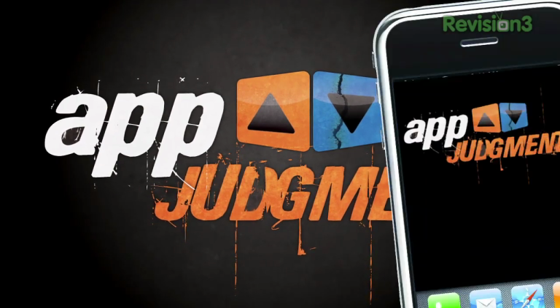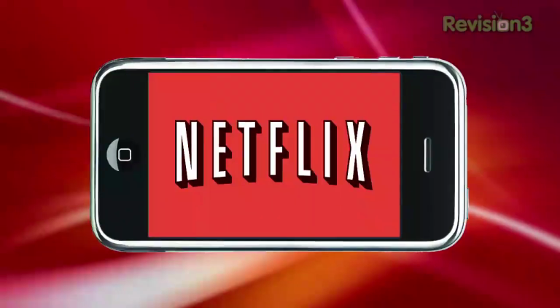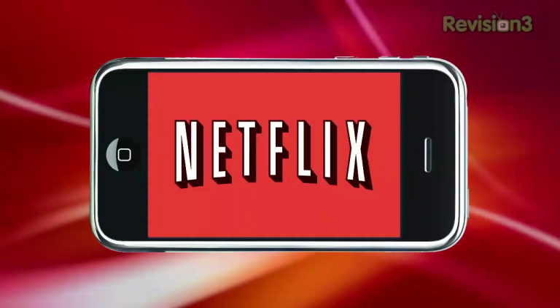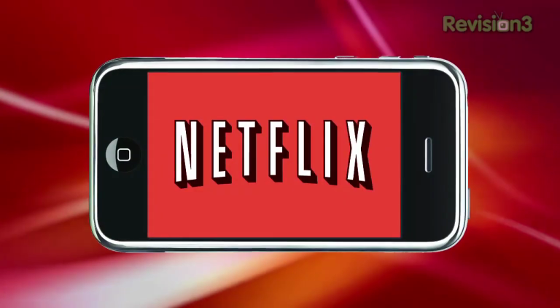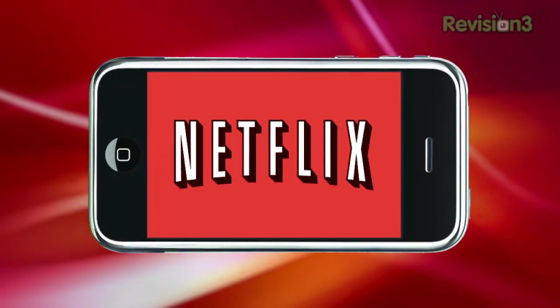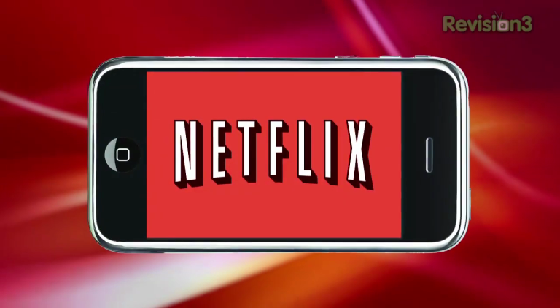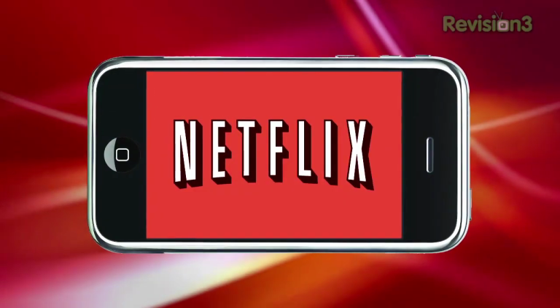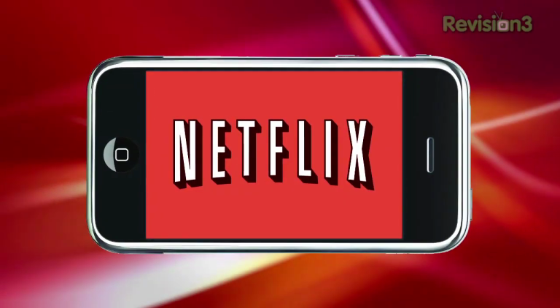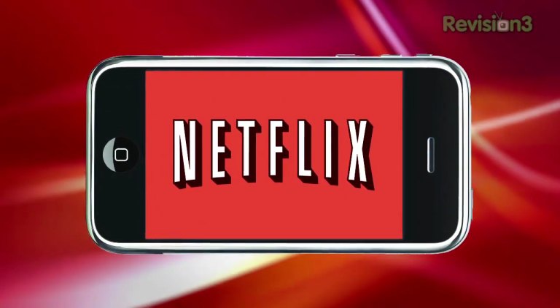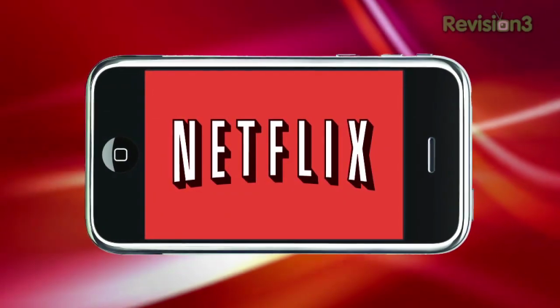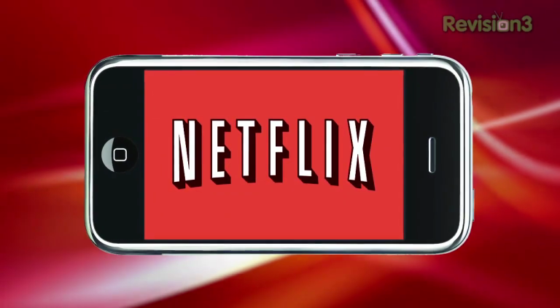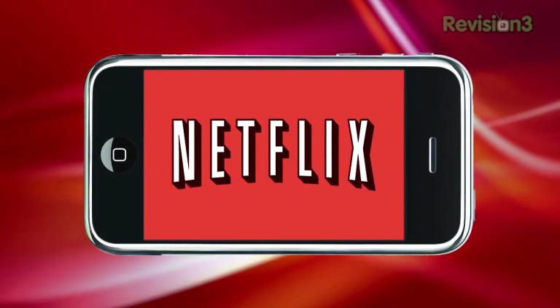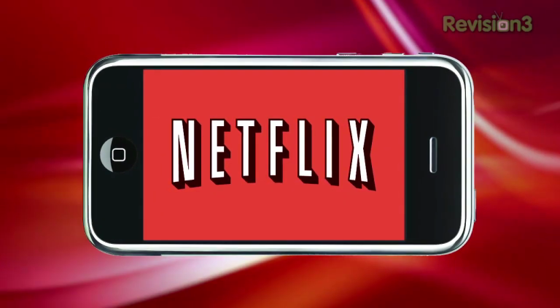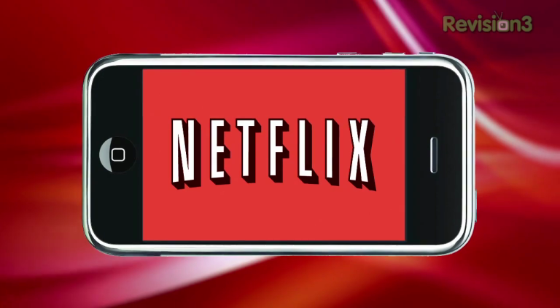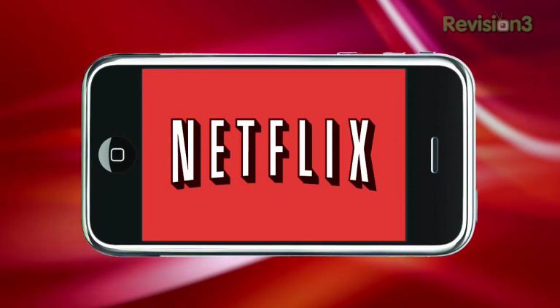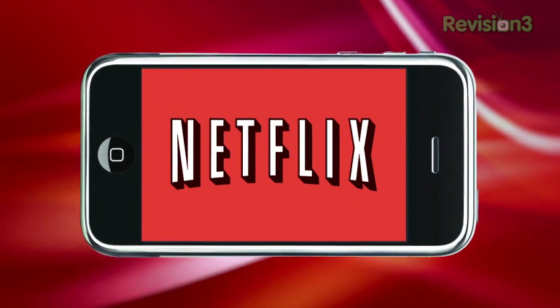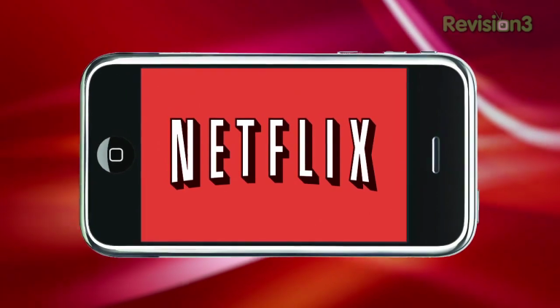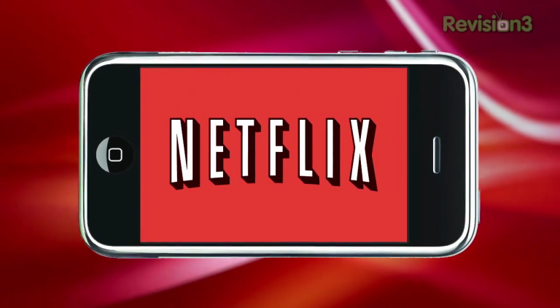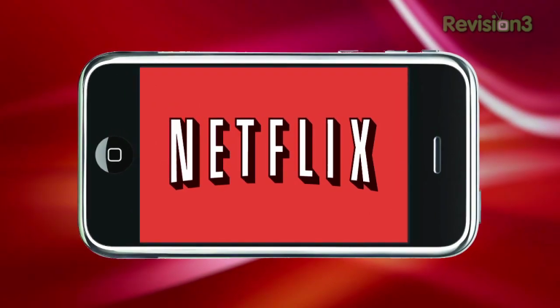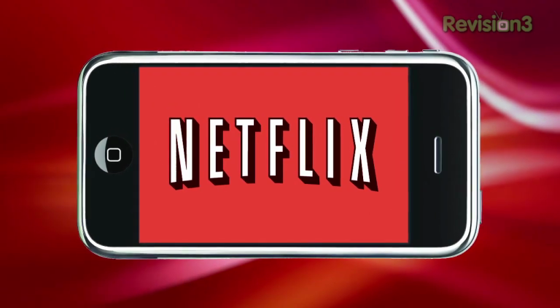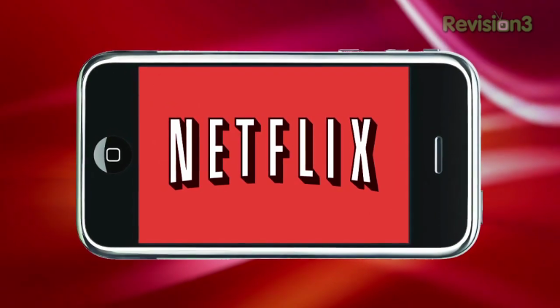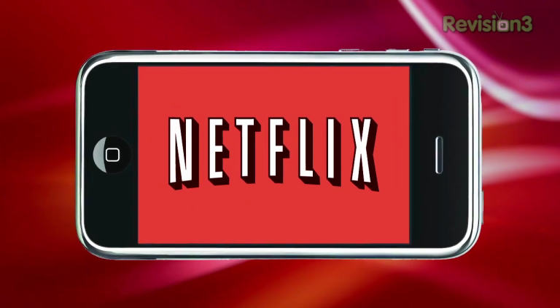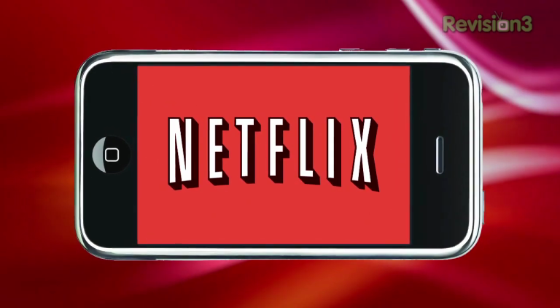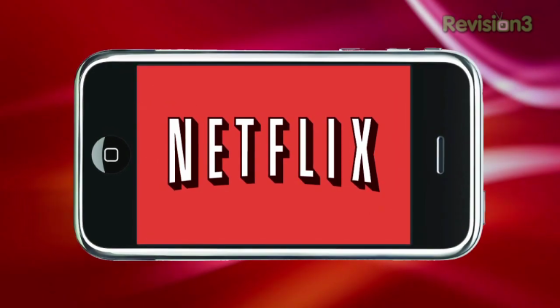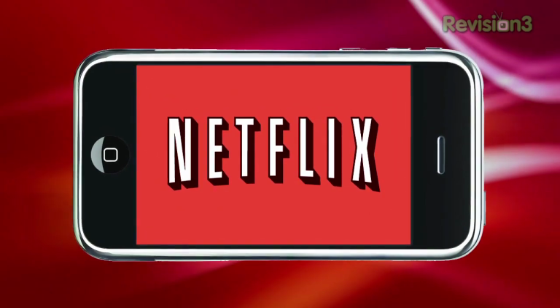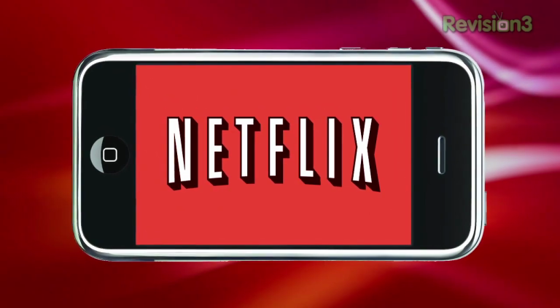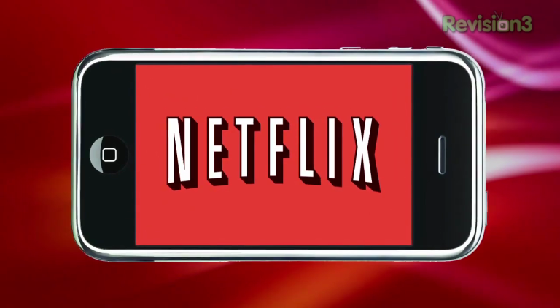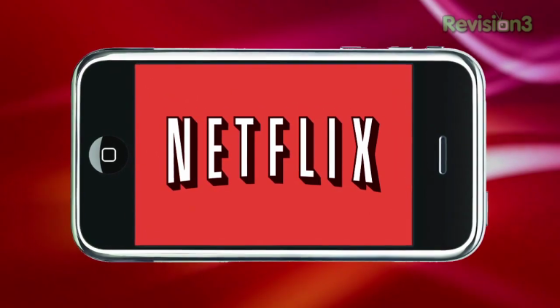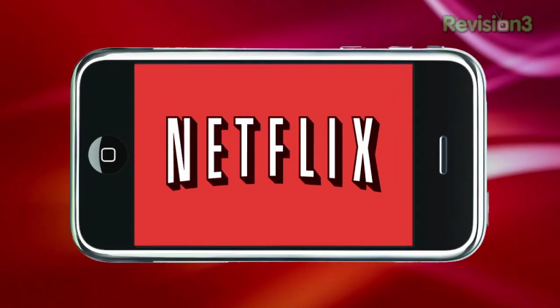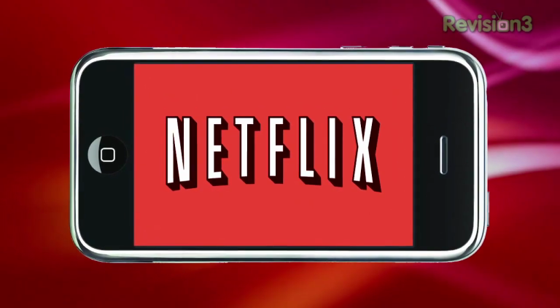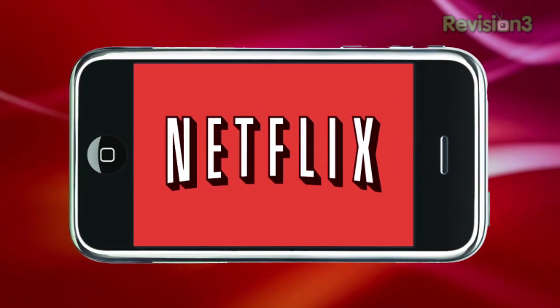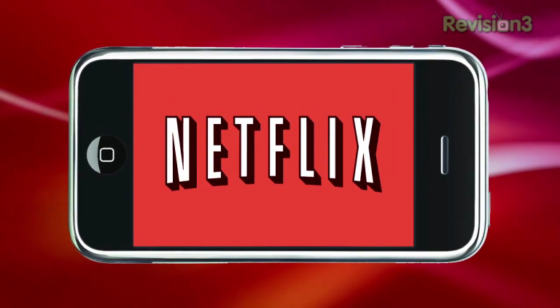This episode of App Judgment is brought to you by Netflix. Head over to www.netflix.com/AJ for your free trial.